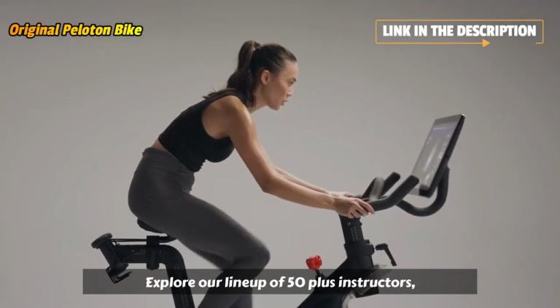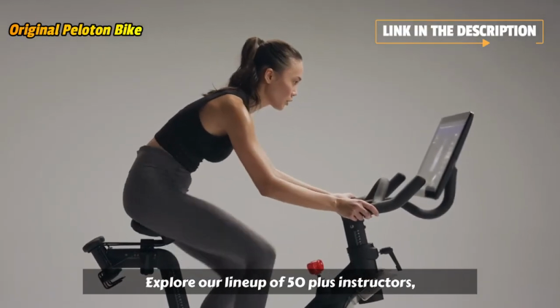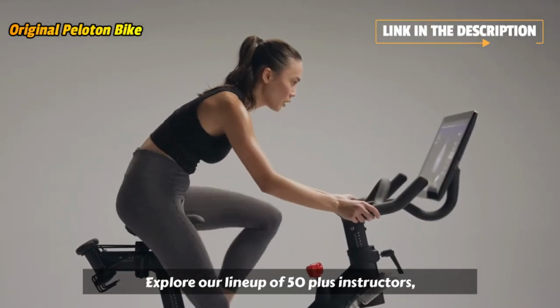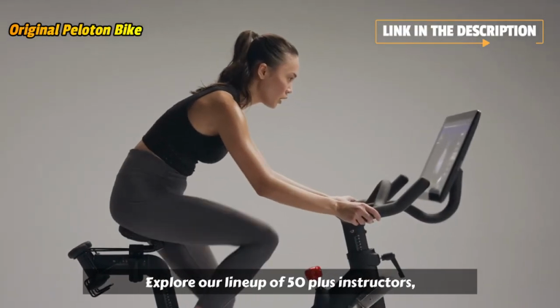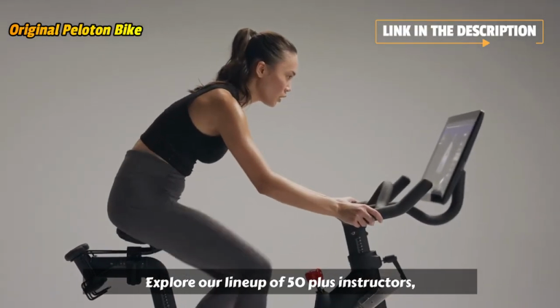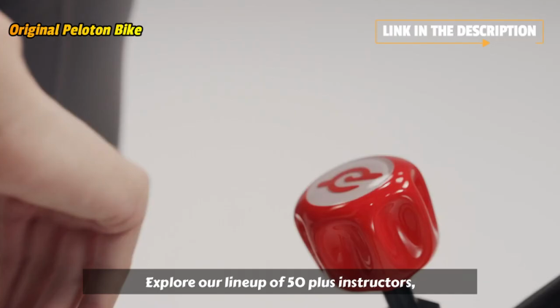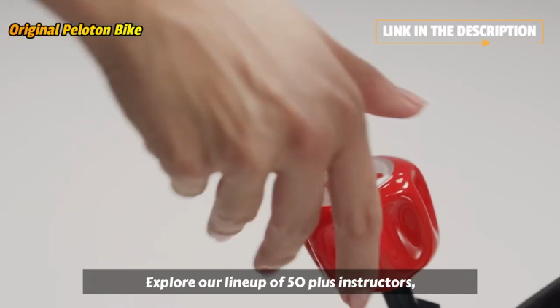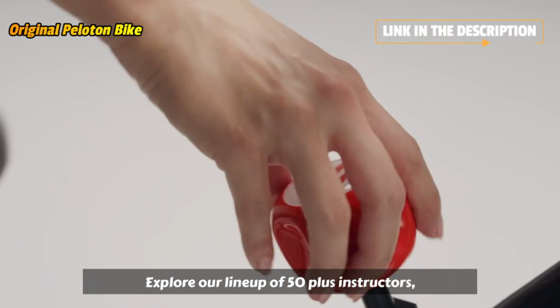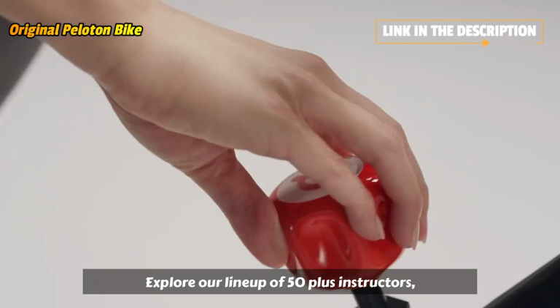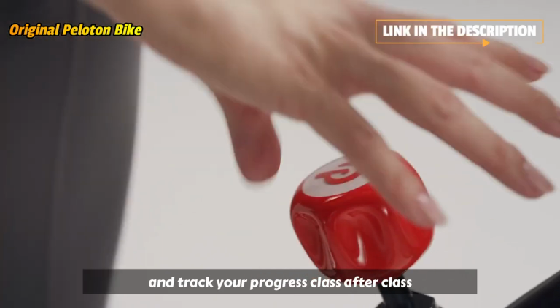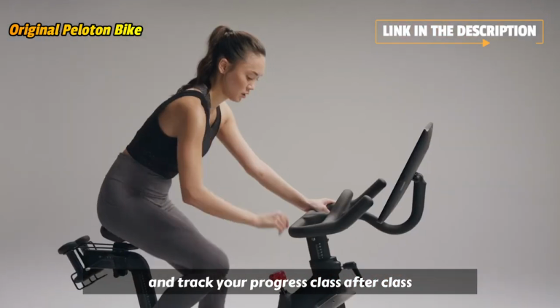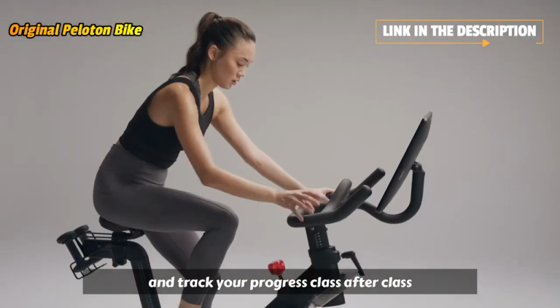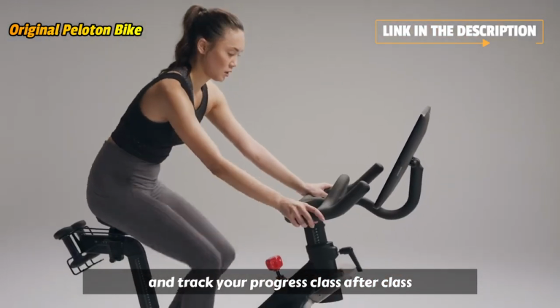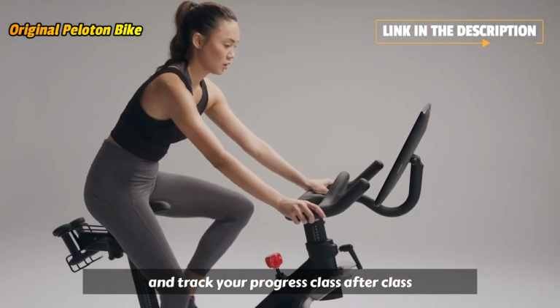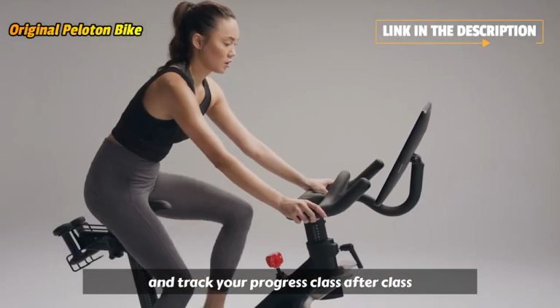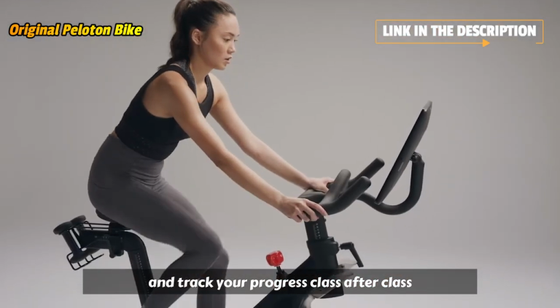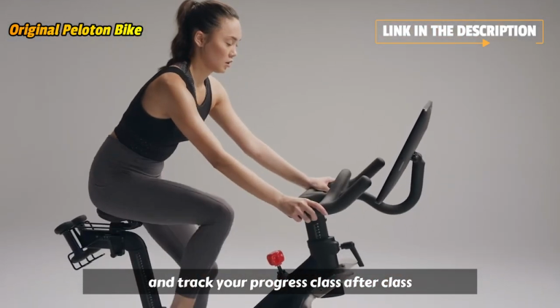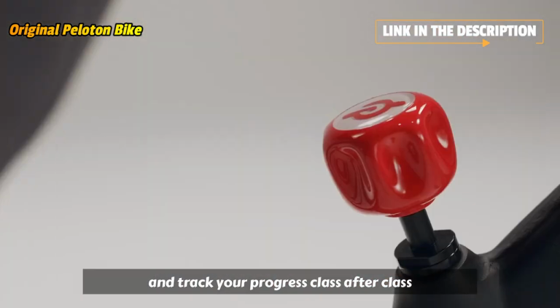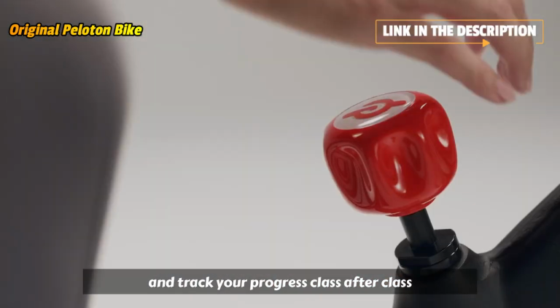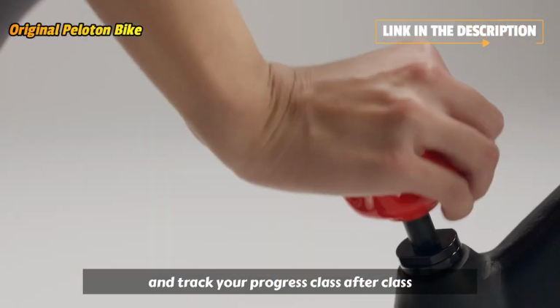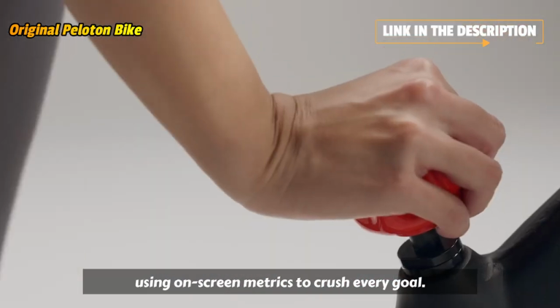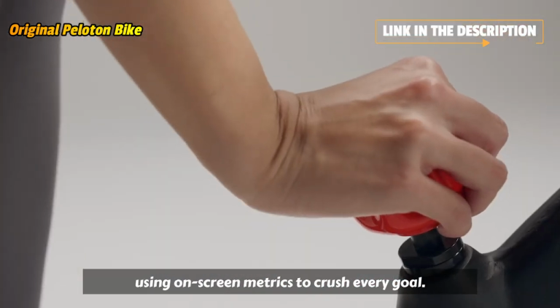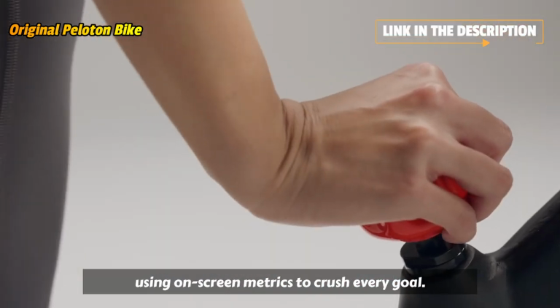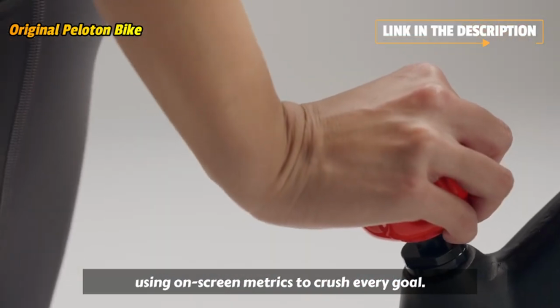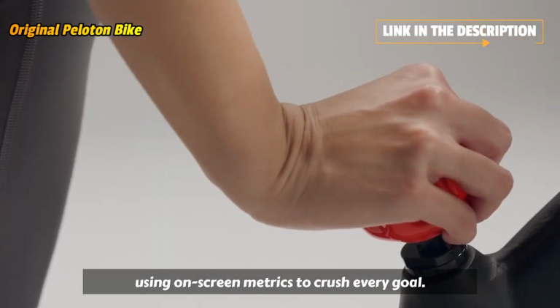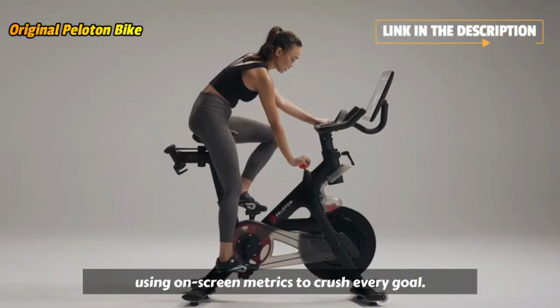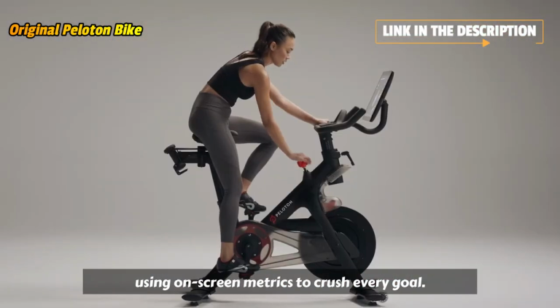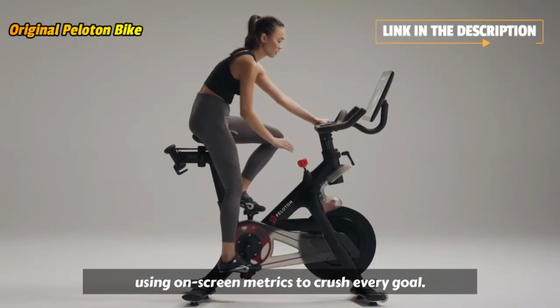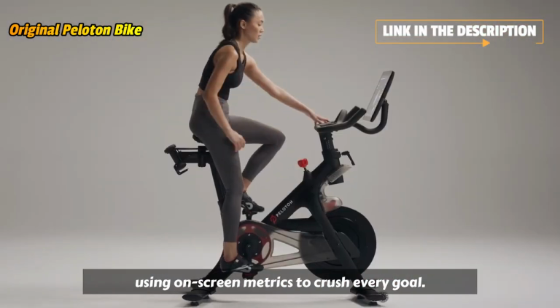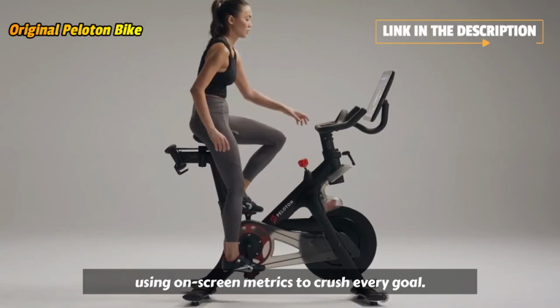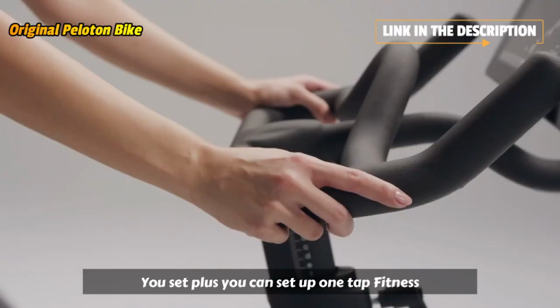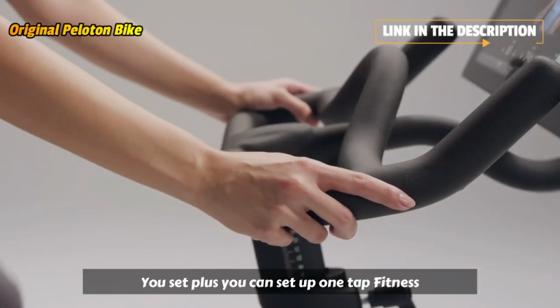Explore our lineup of 50-plus instructors and track your progress class after class using on-screen metrics to crush every goal you set.